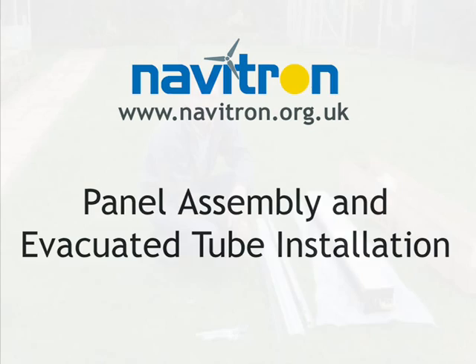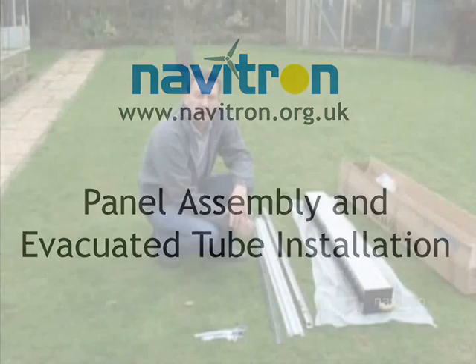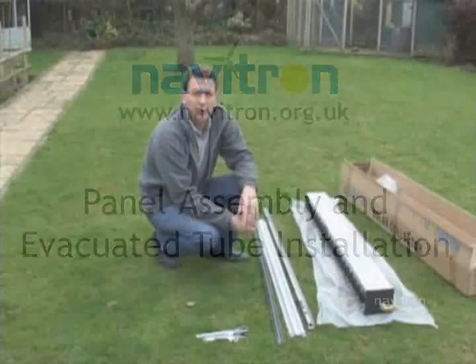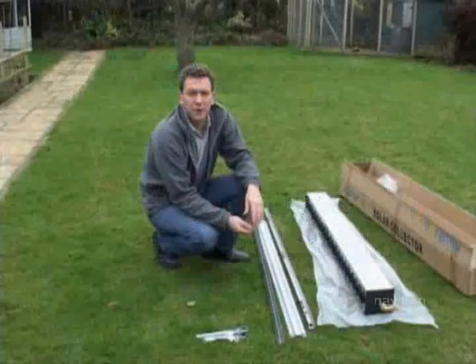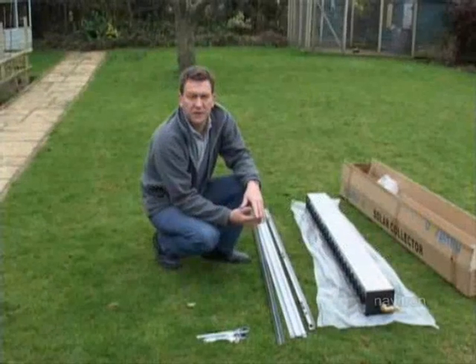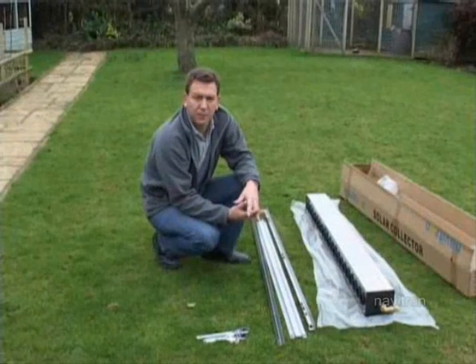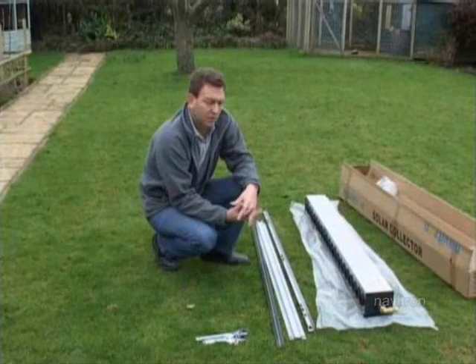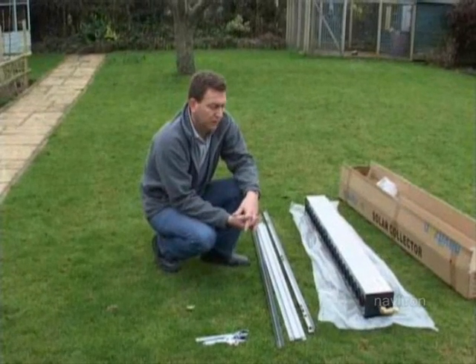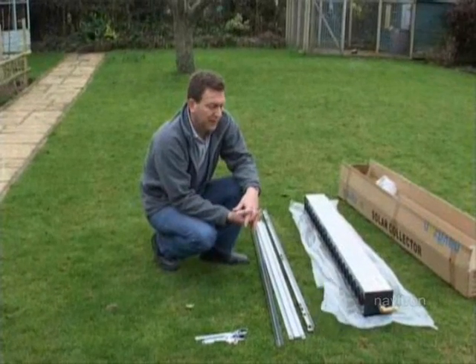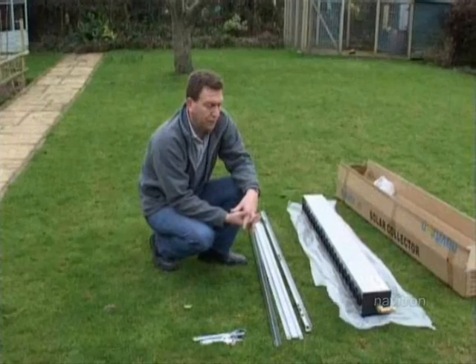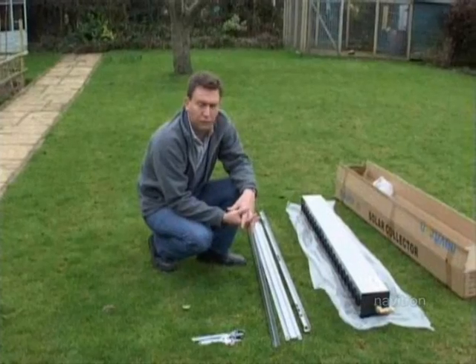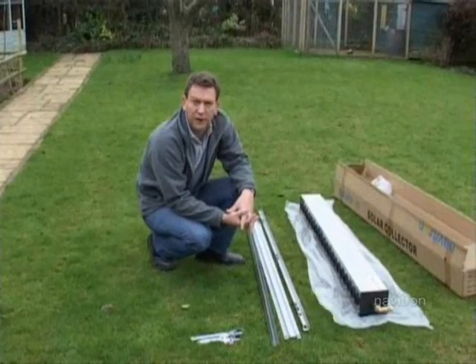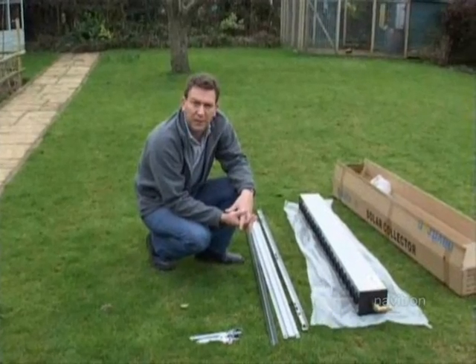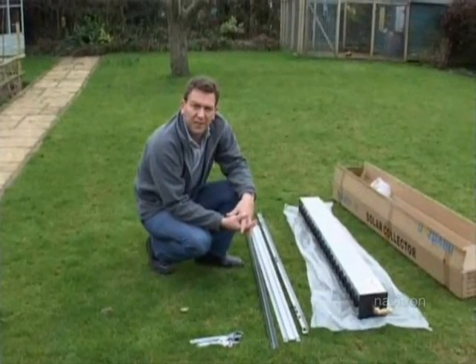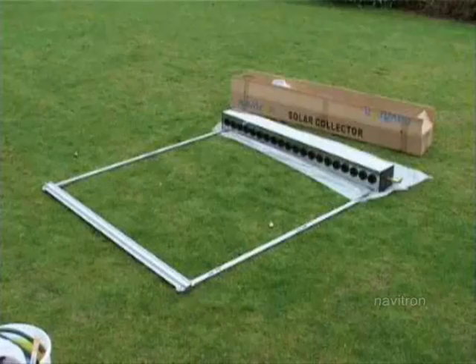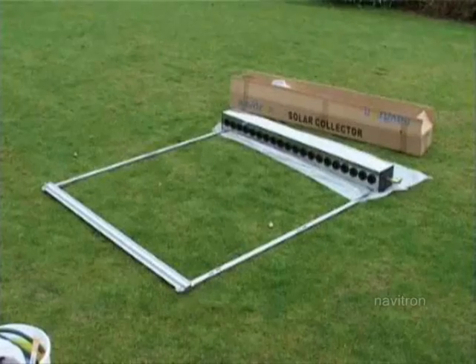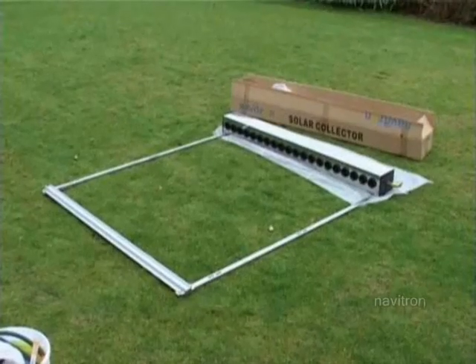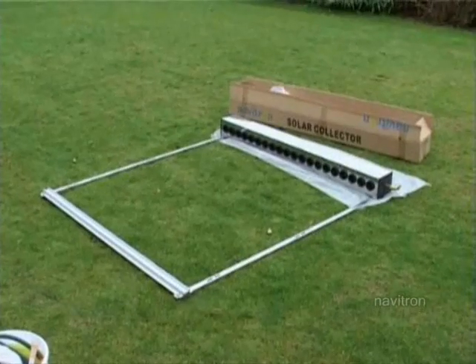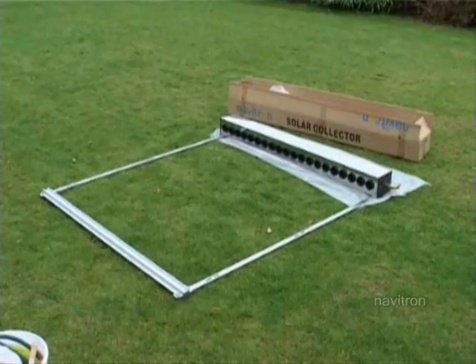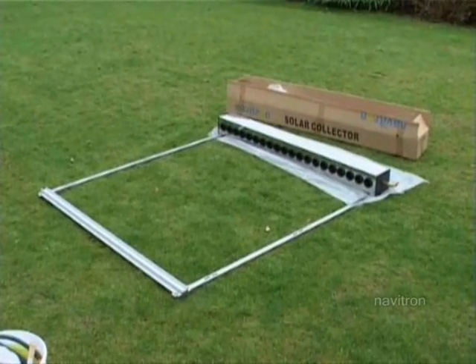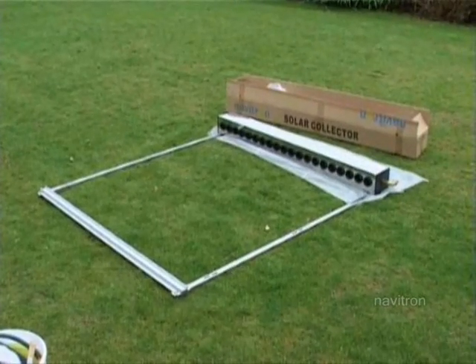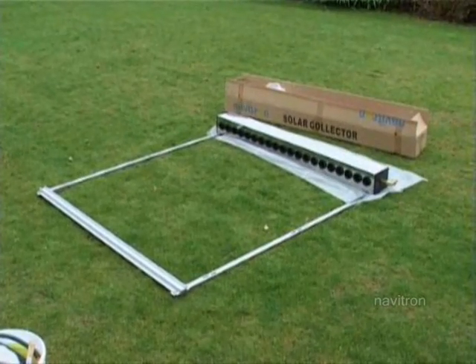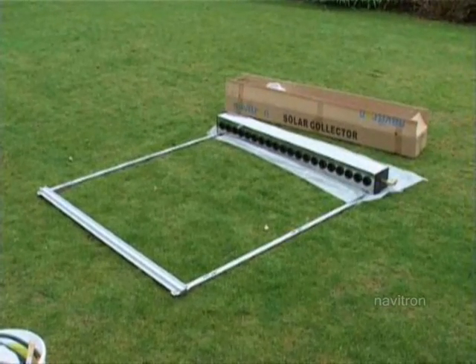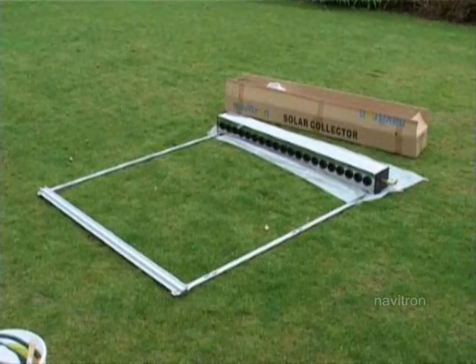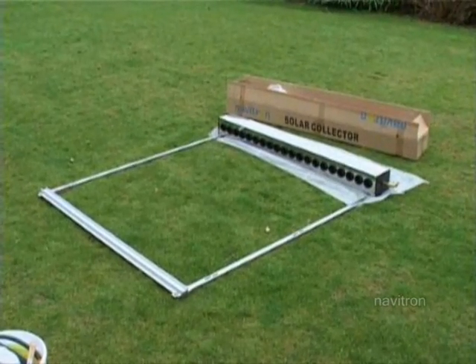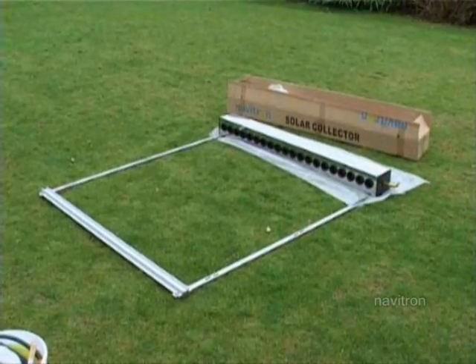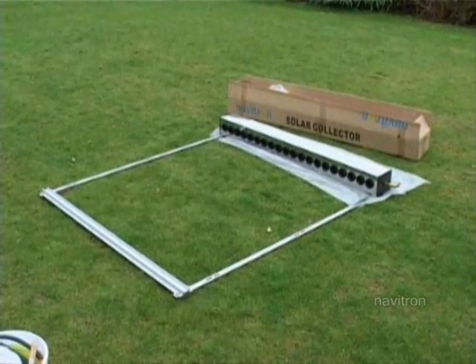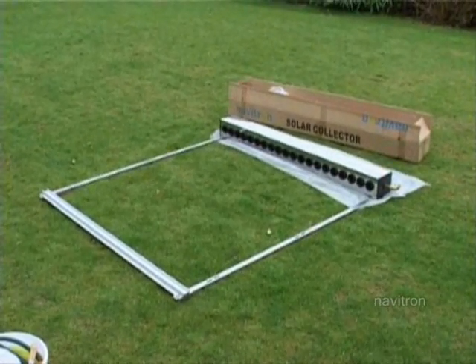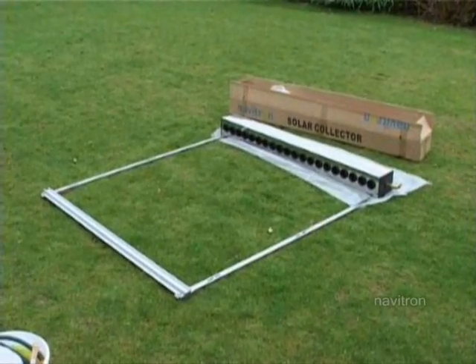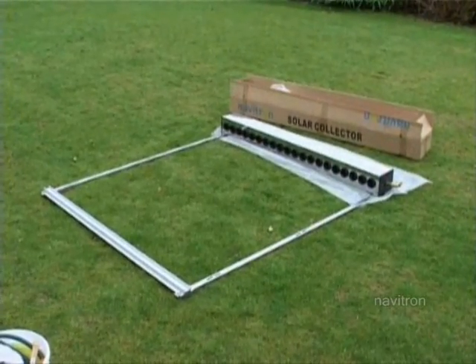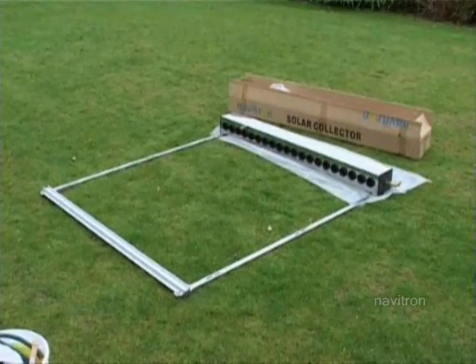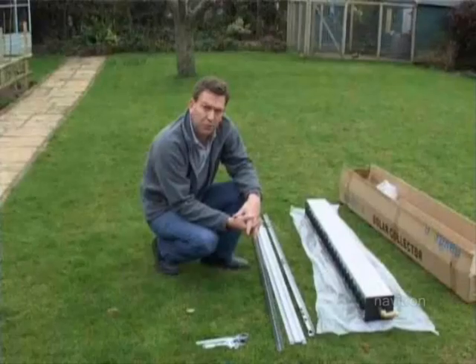First of all we're going to assemble the manifold frame. It's far easier to do this on the ground than trying to do it when you're up on the roof.